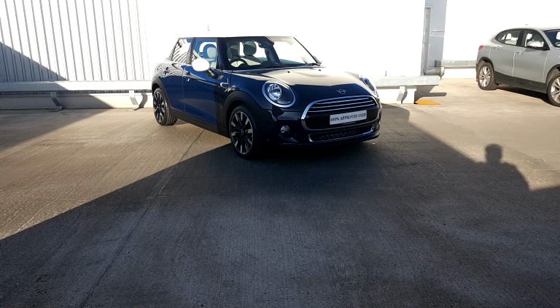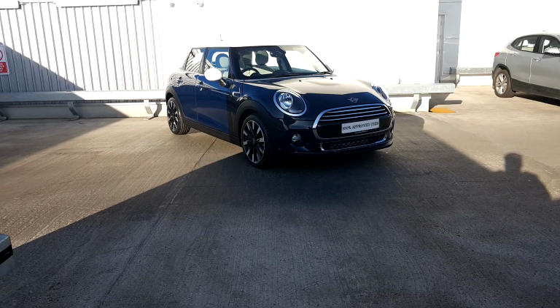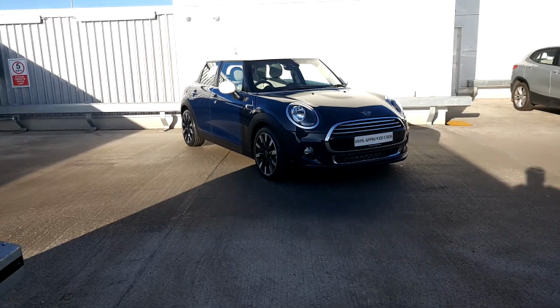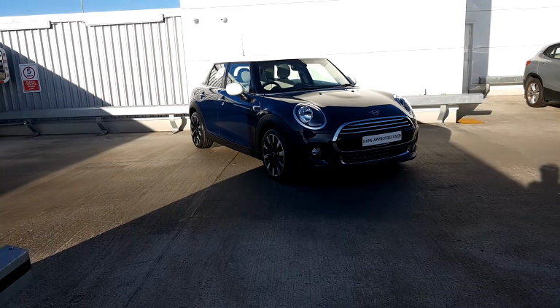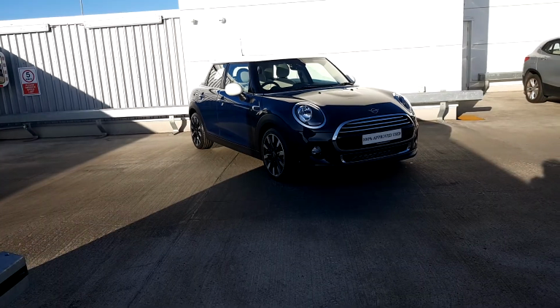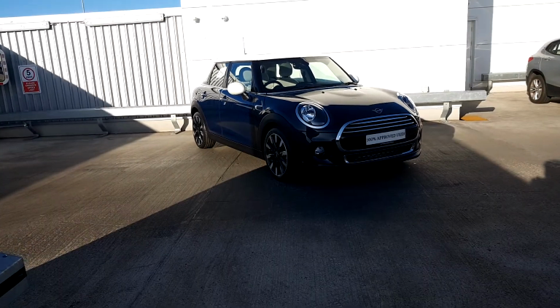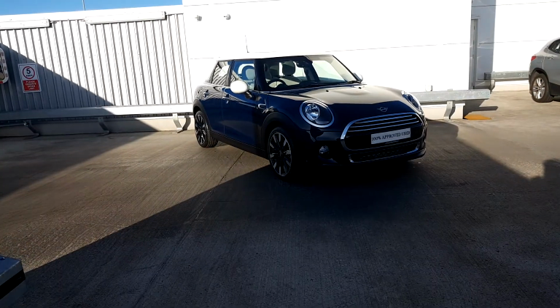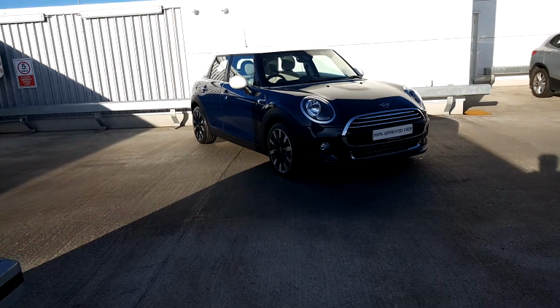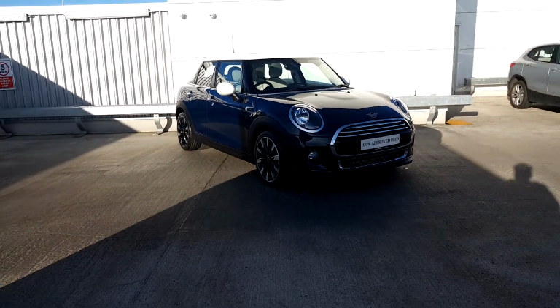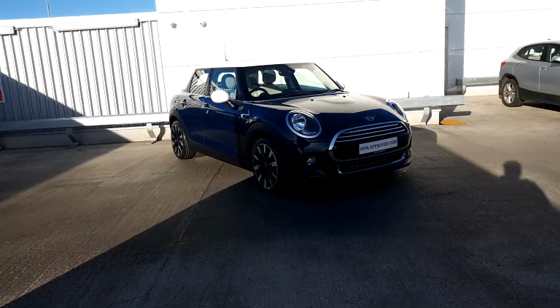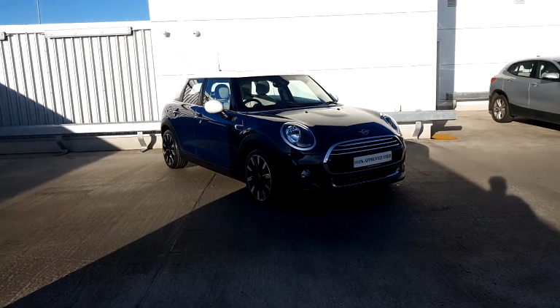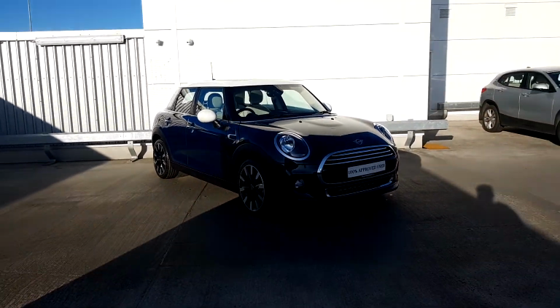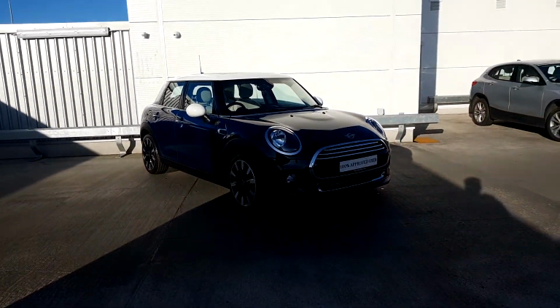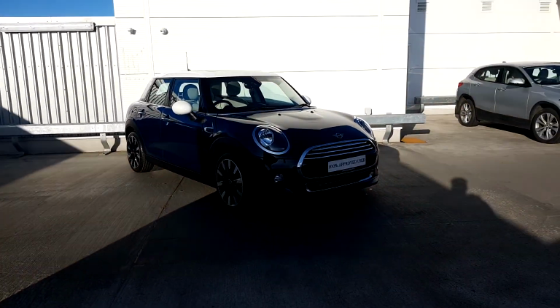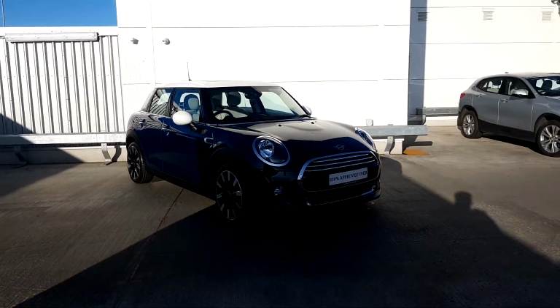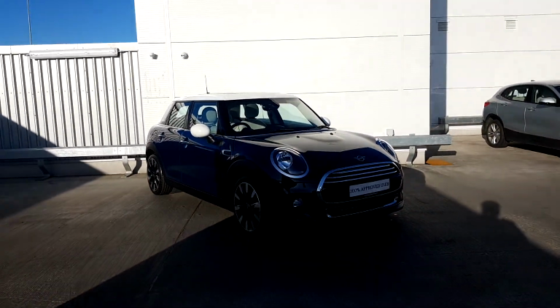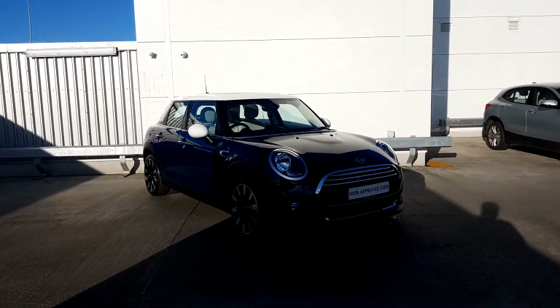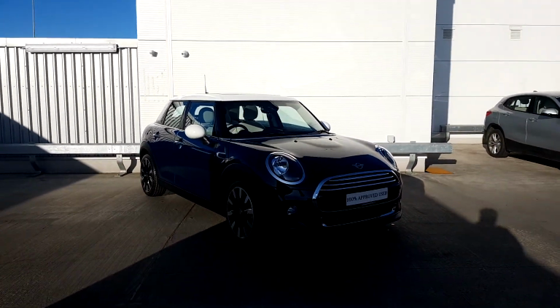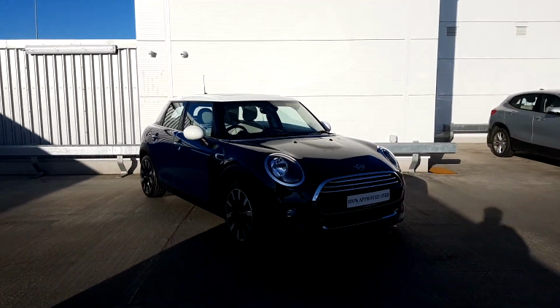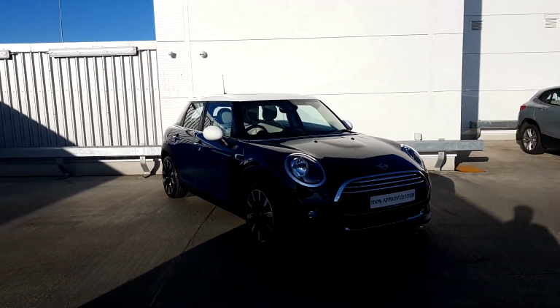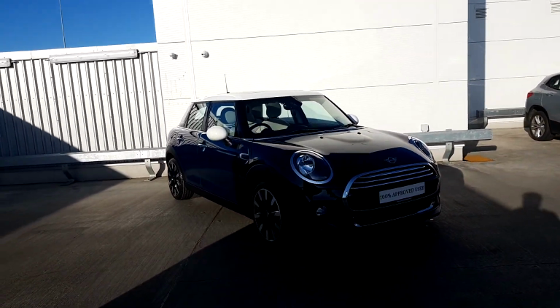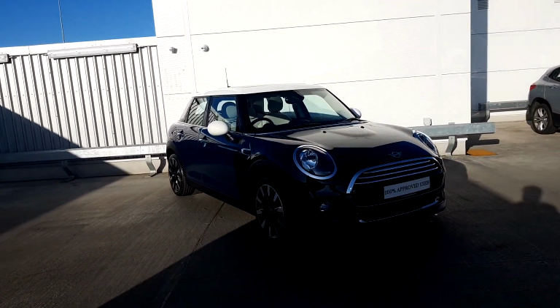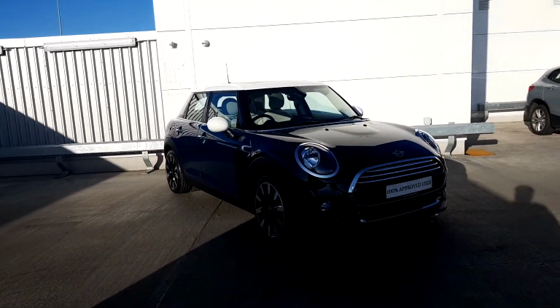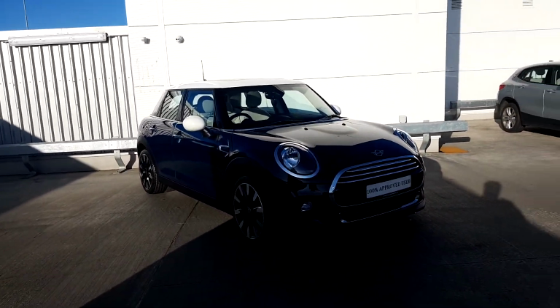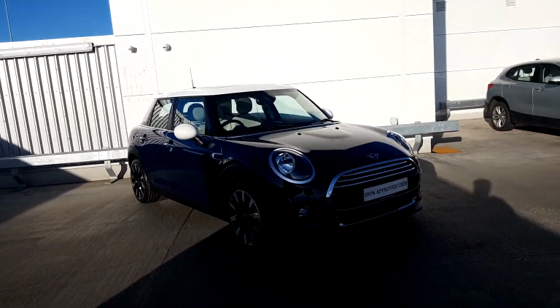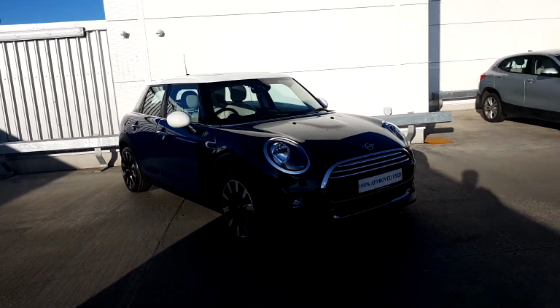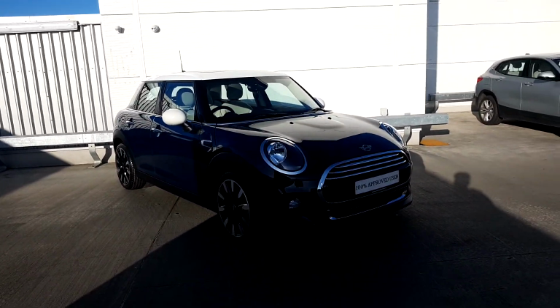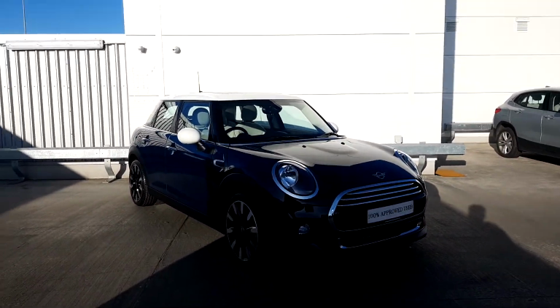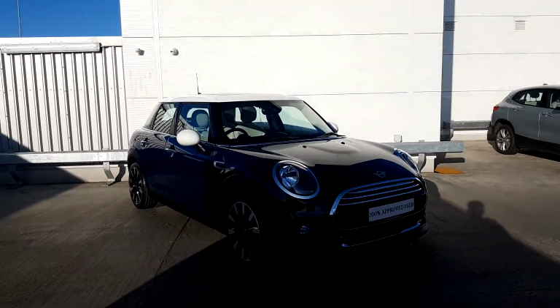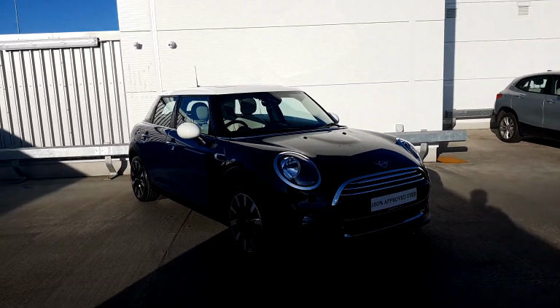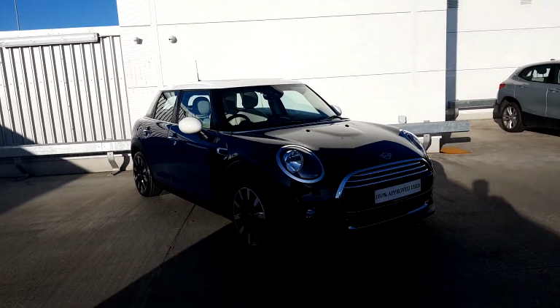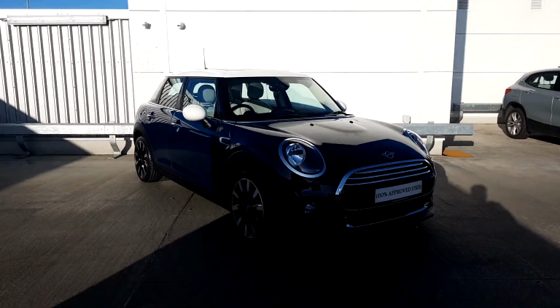Here from Joe Duffy Mini, today I'm going to be talking to you about this Mini Cooper five-door hatch exclusive.